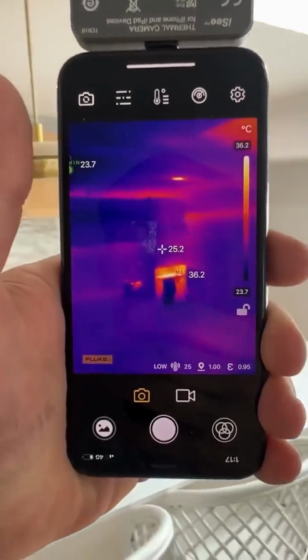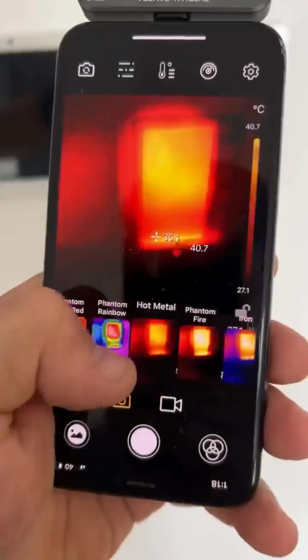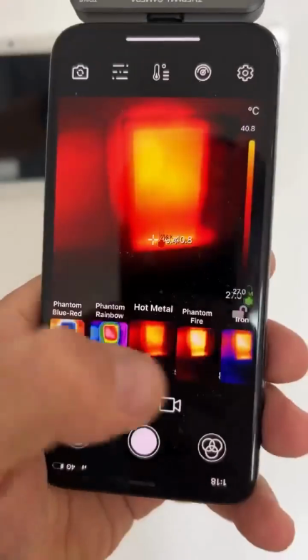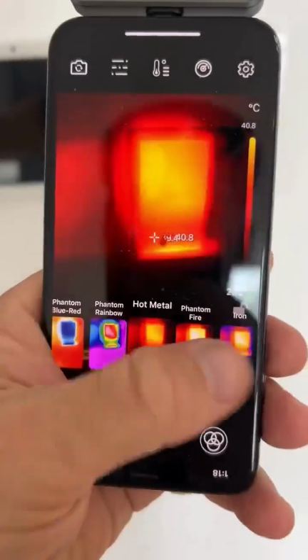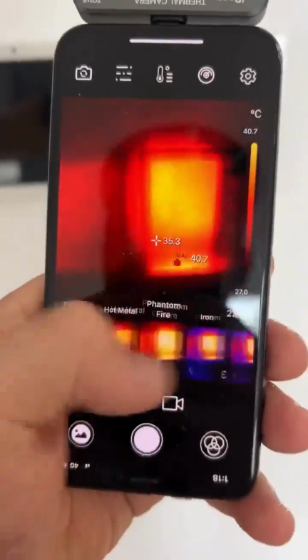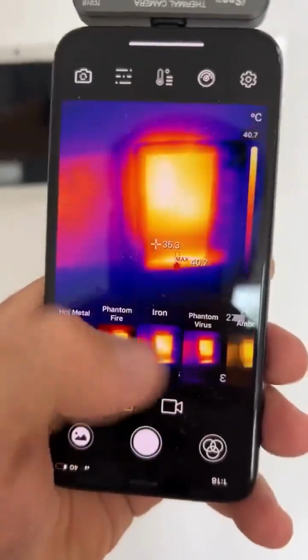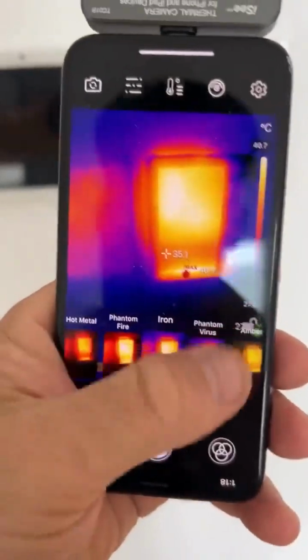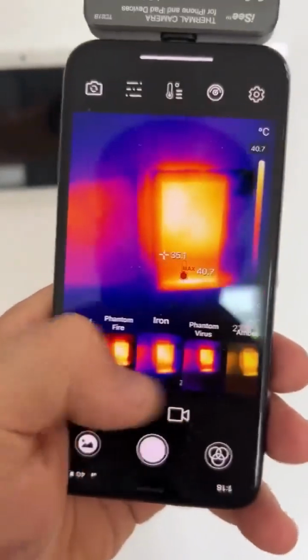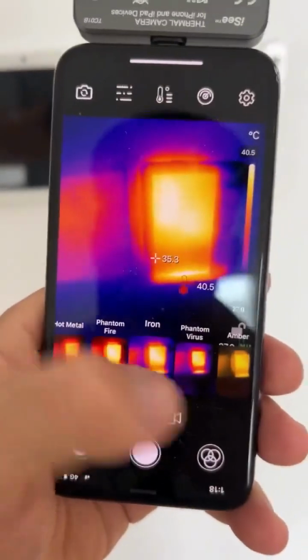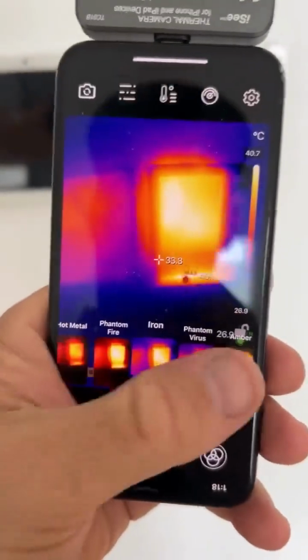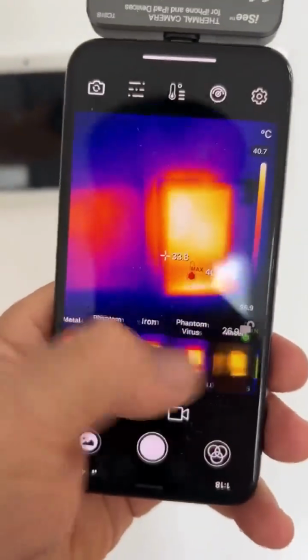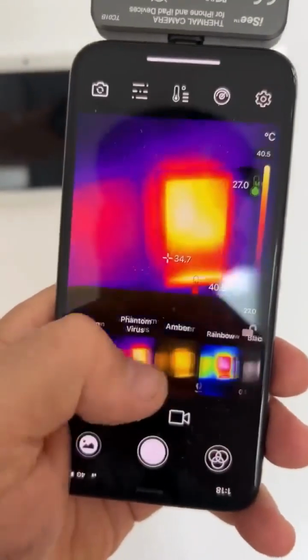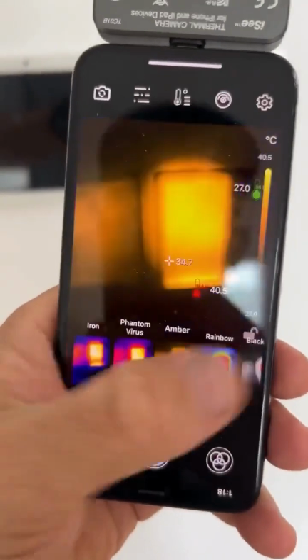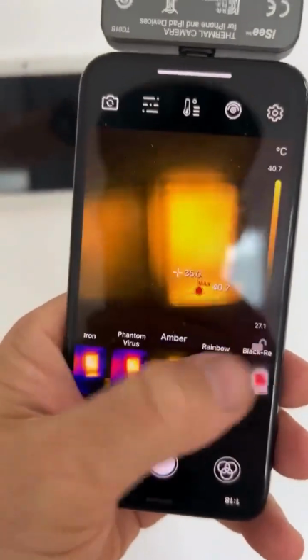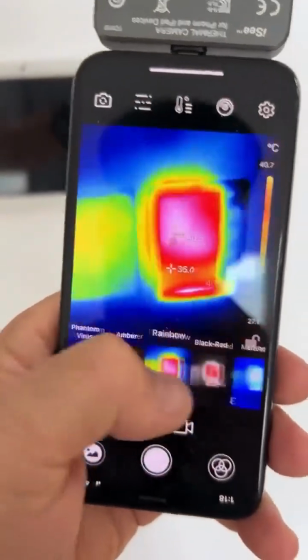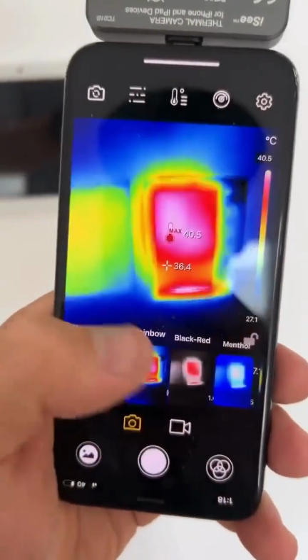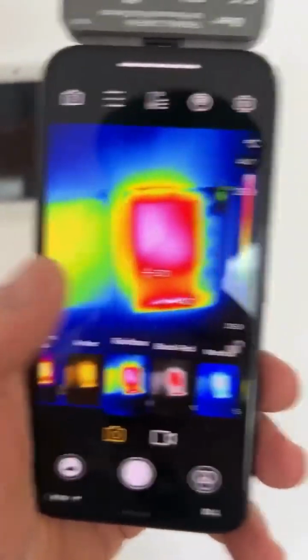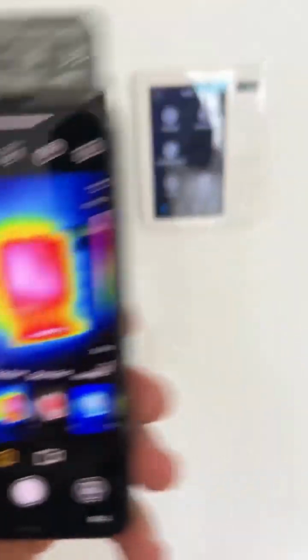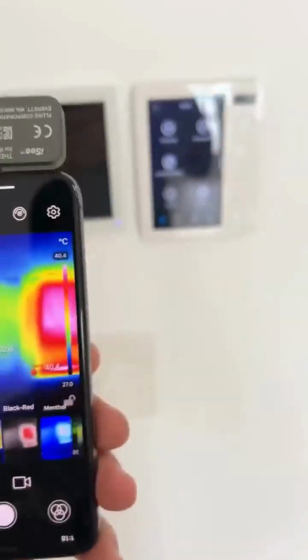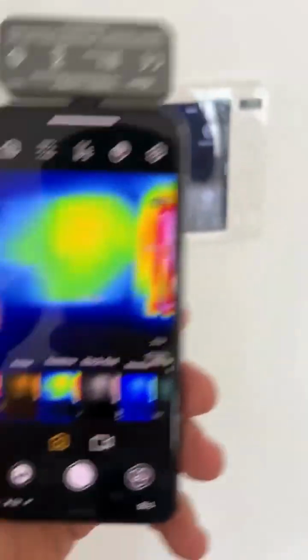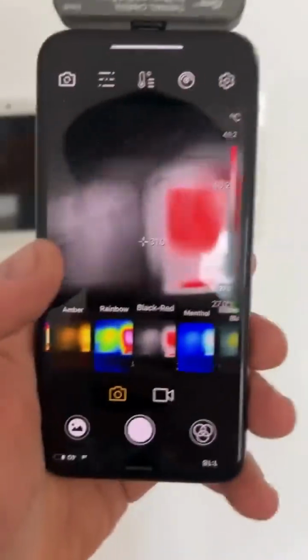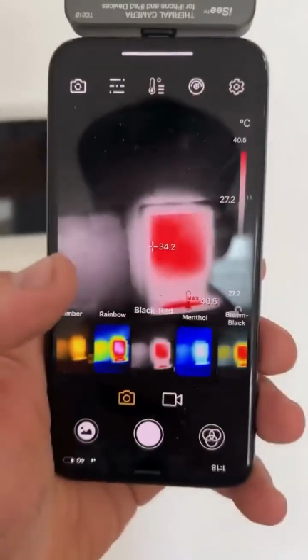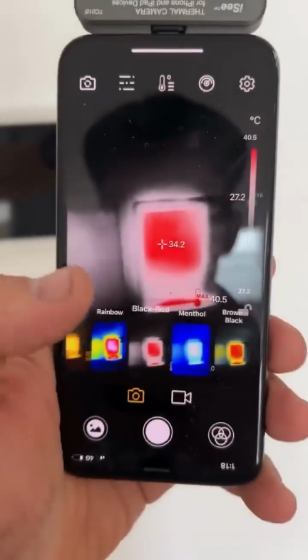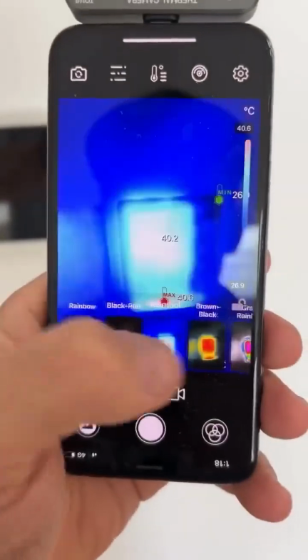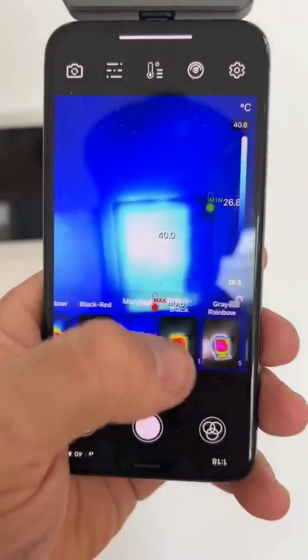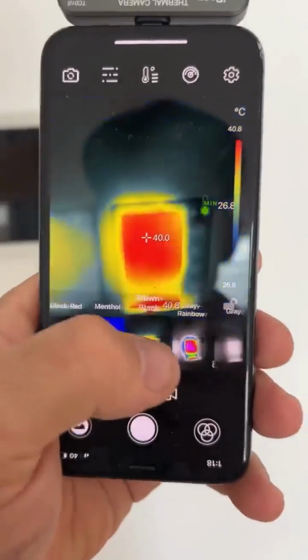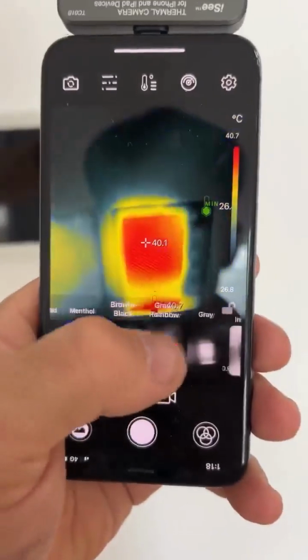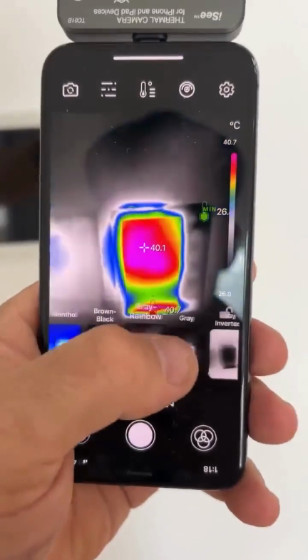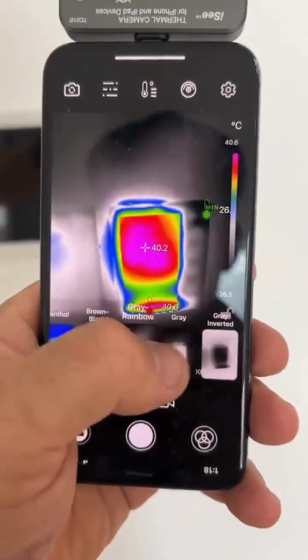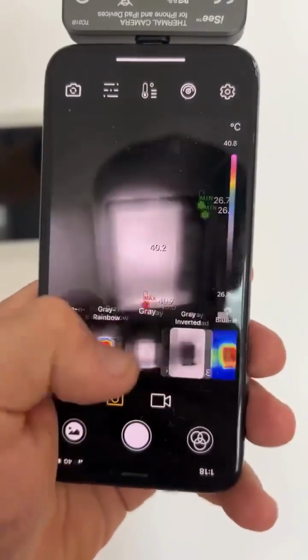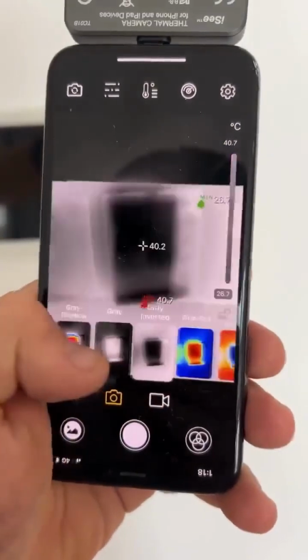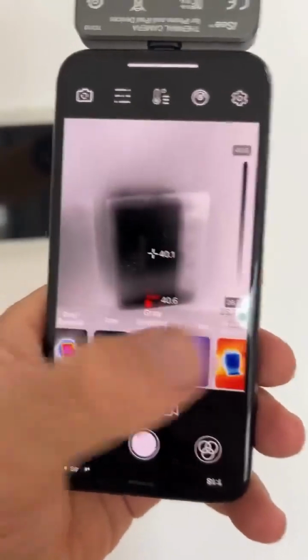It has got all the different color palettes. You can see that monitor is sitting at about 40 degrees.